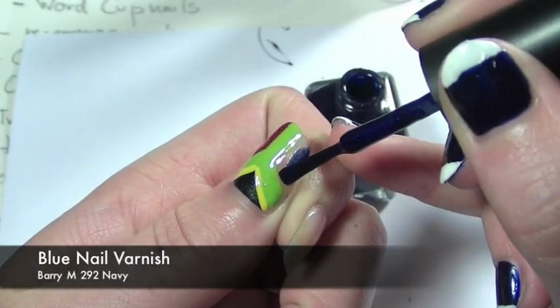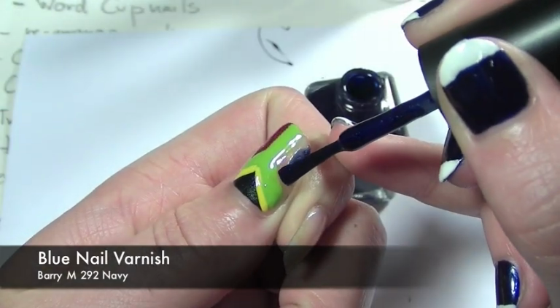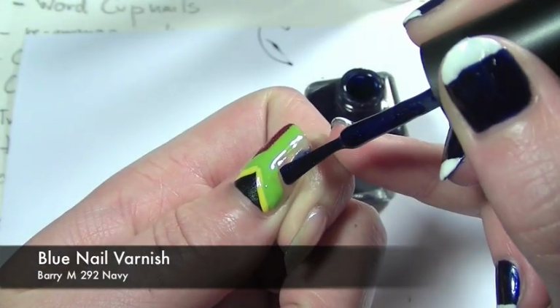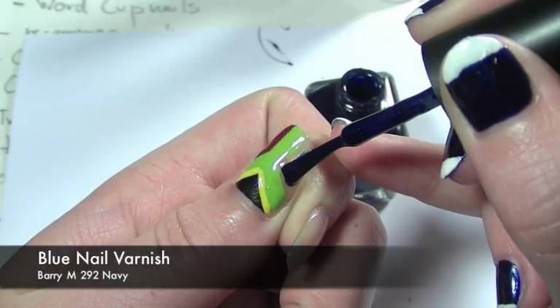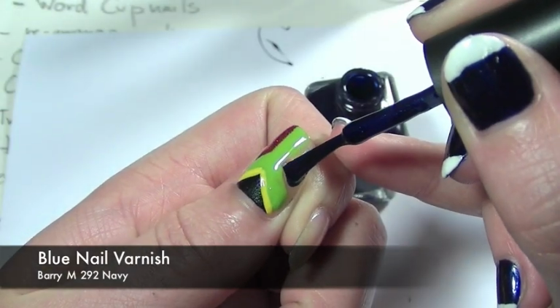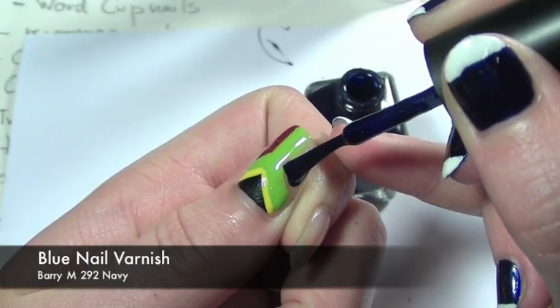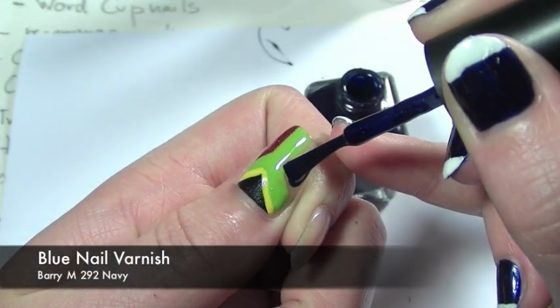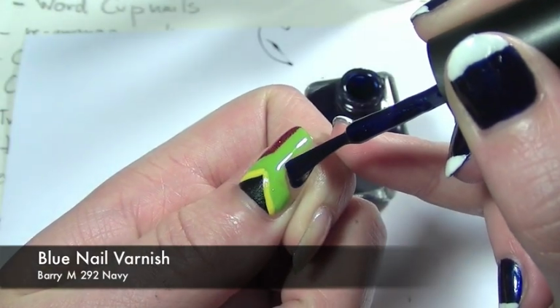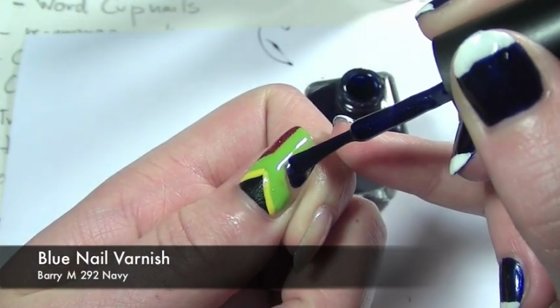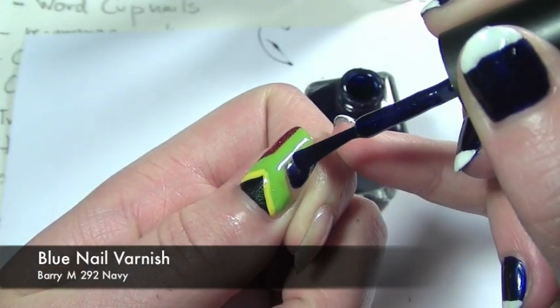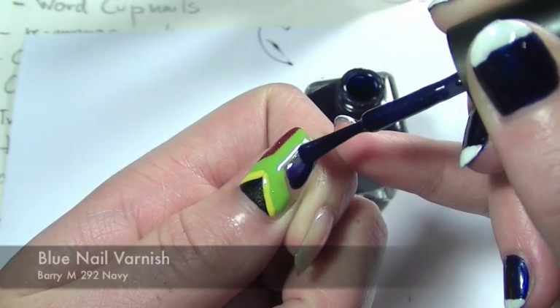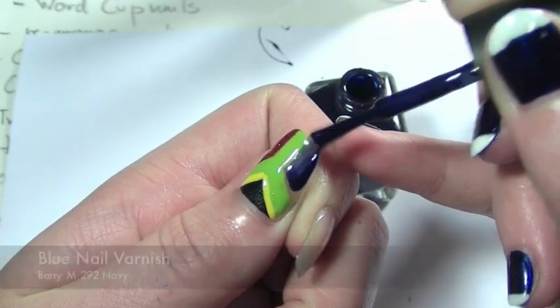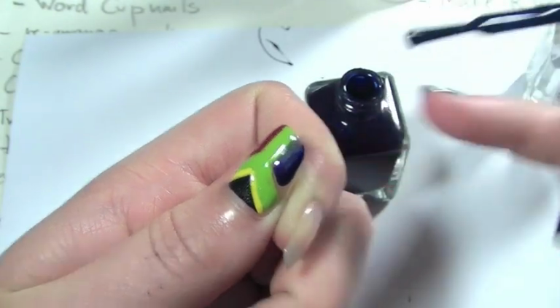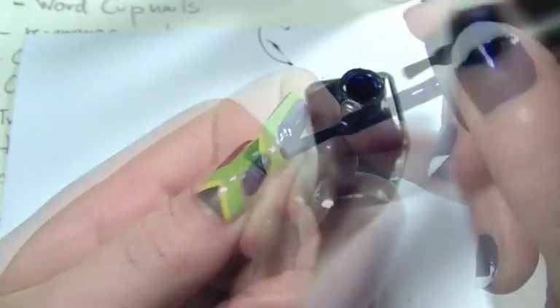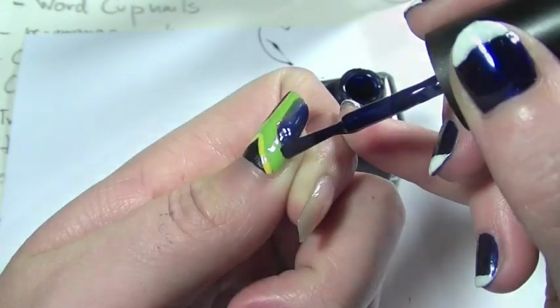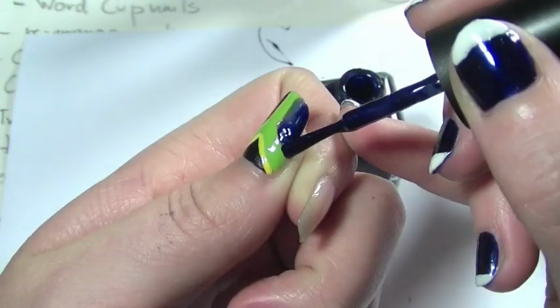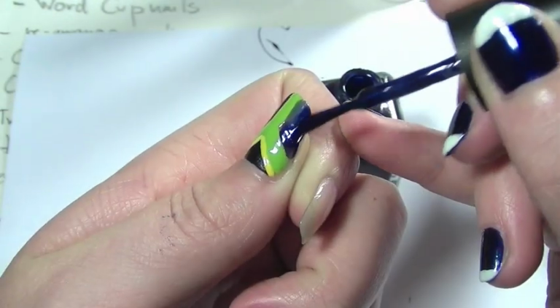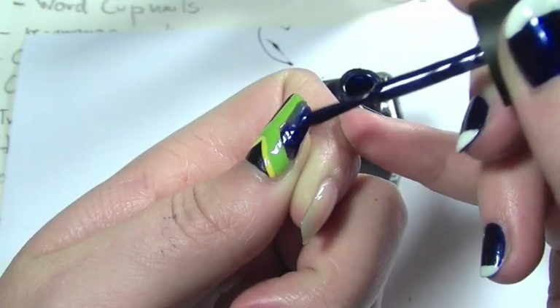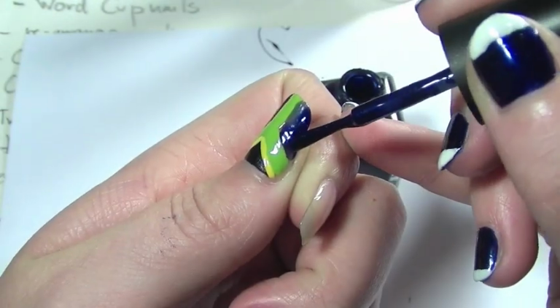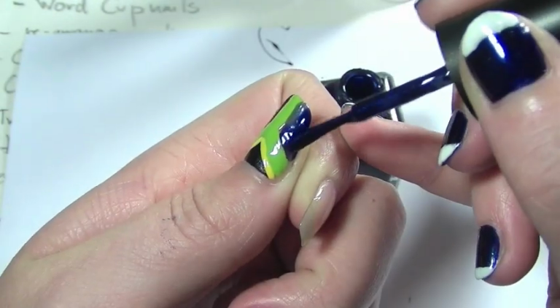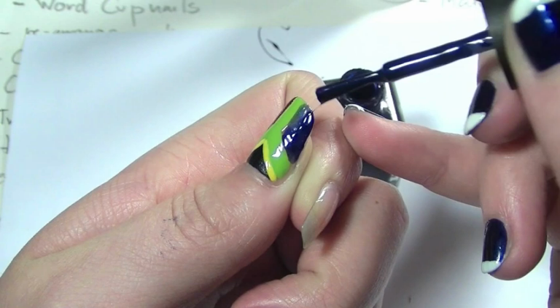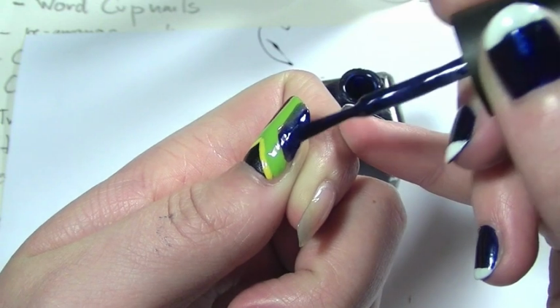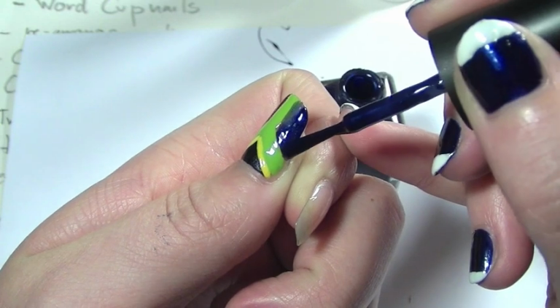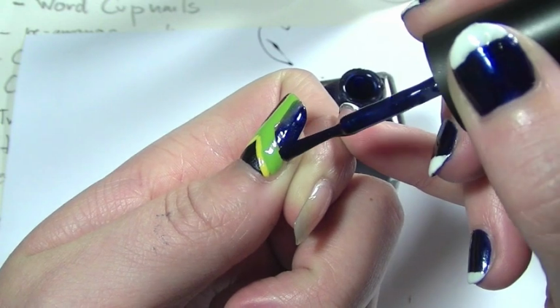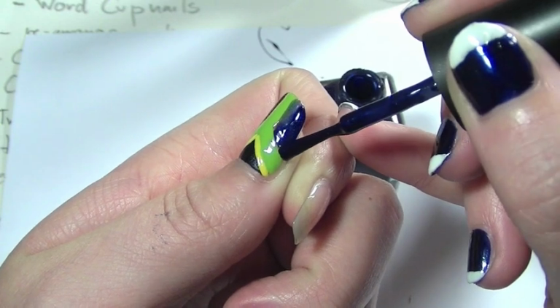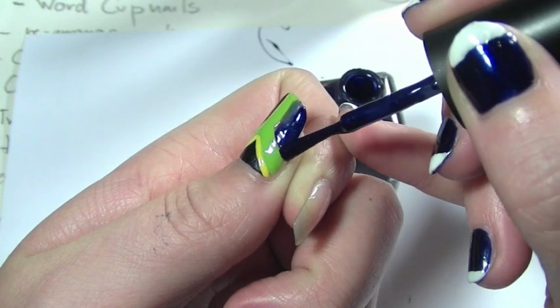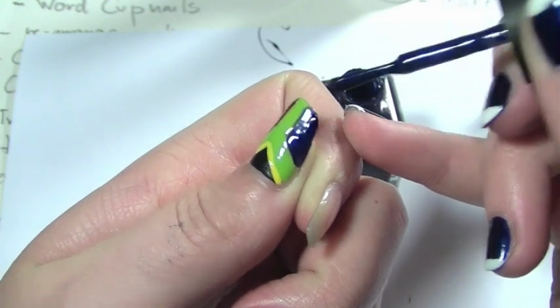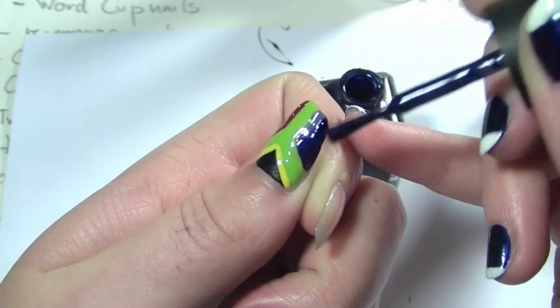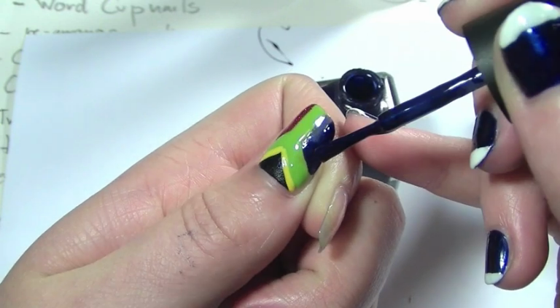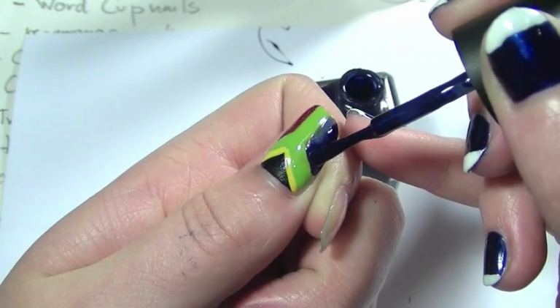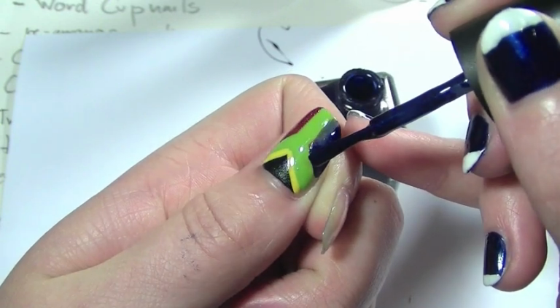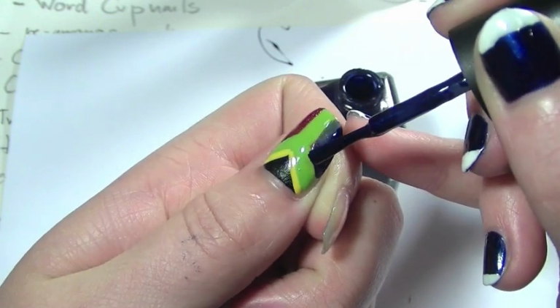Now with the navy blue, I'm going to be applying it on the opposite side of the nail, and again you're going to need two coats.